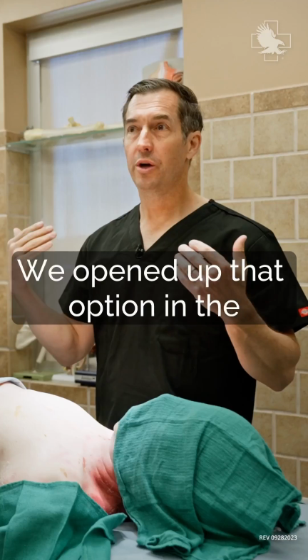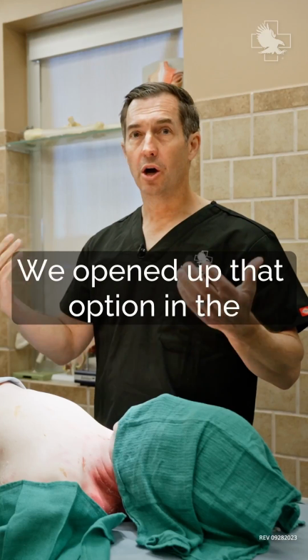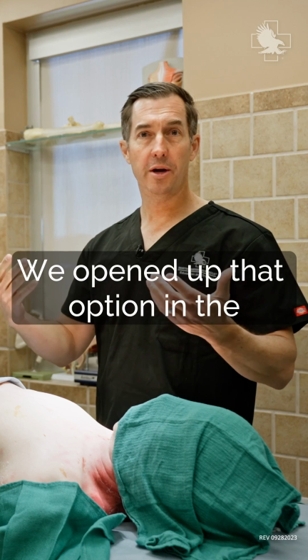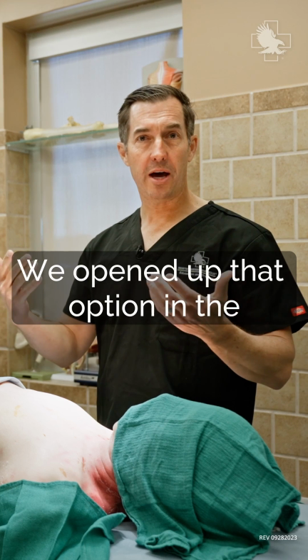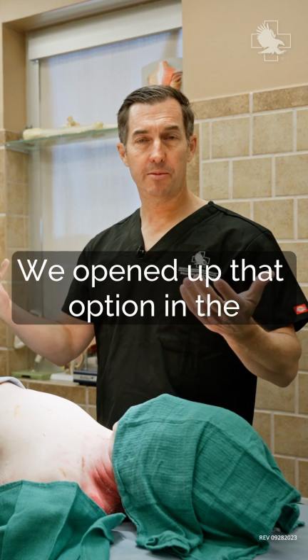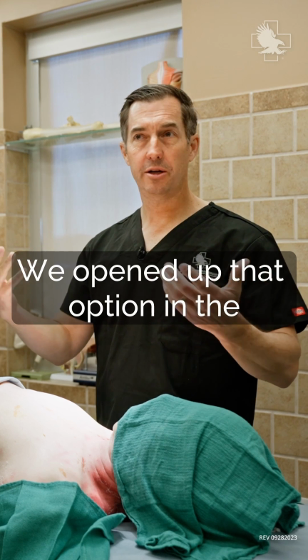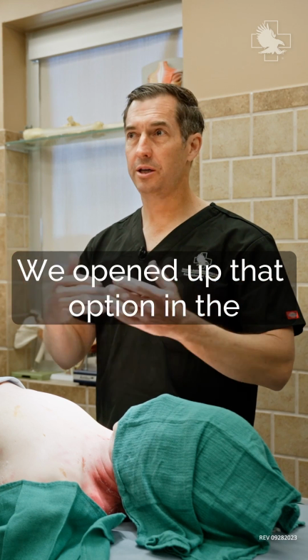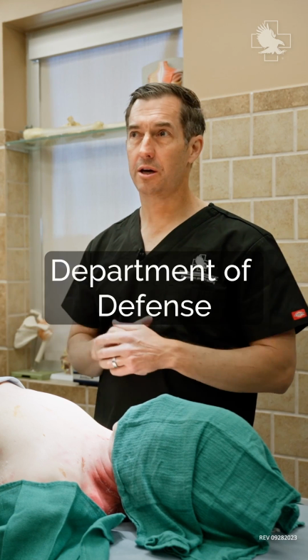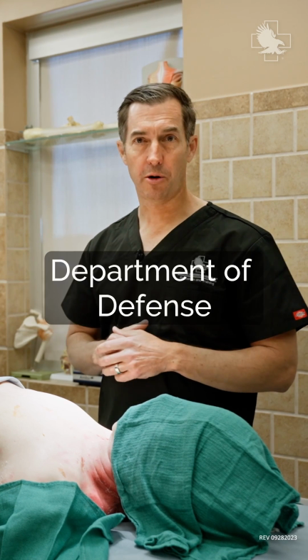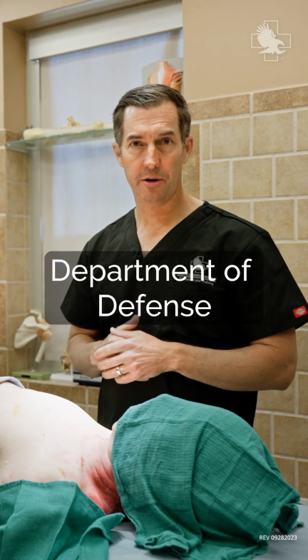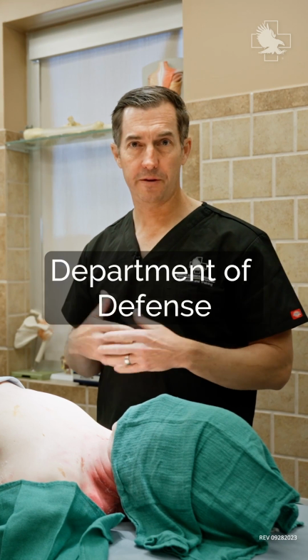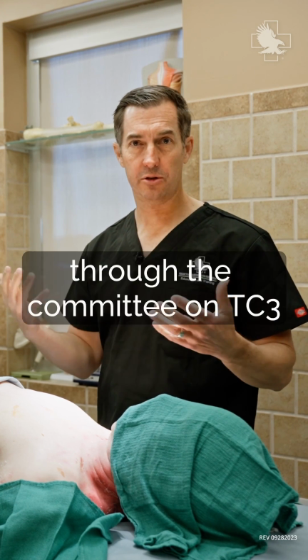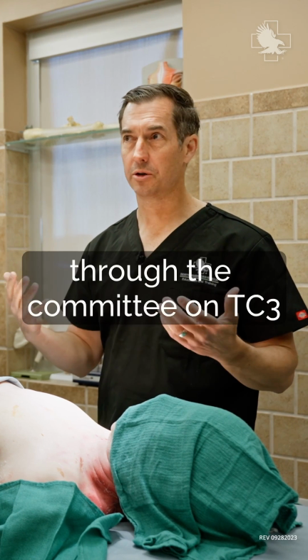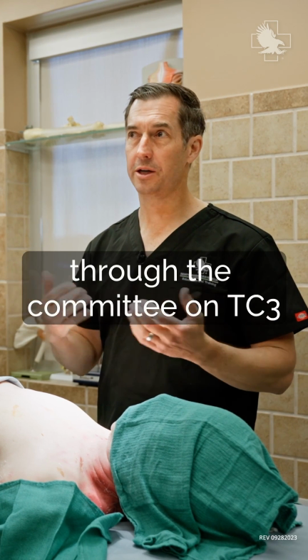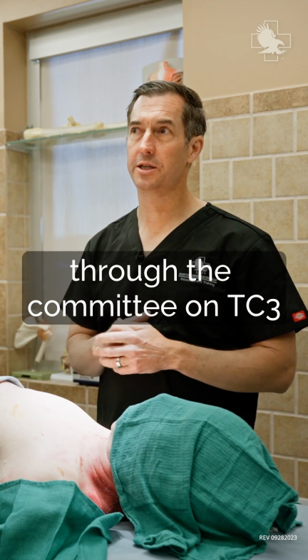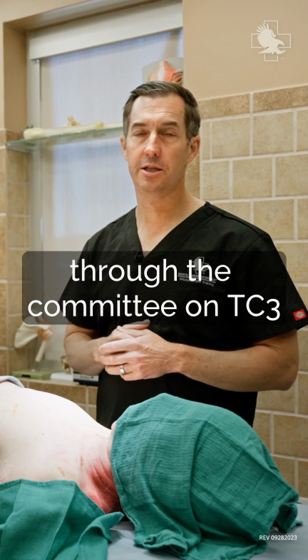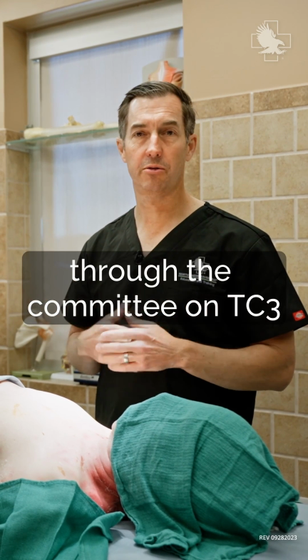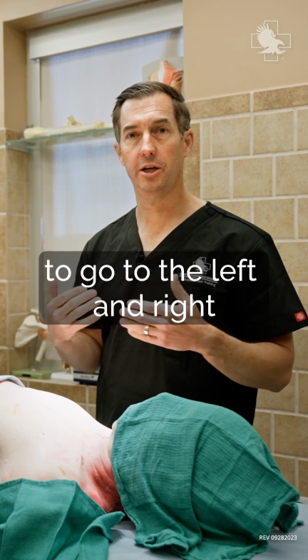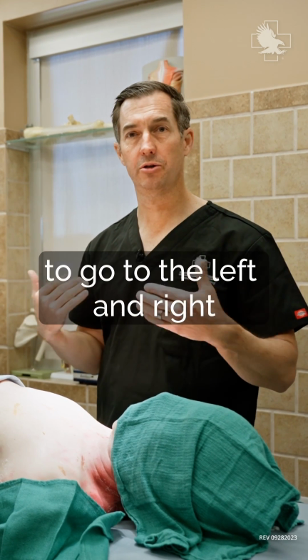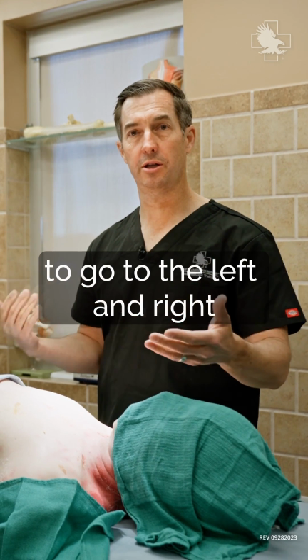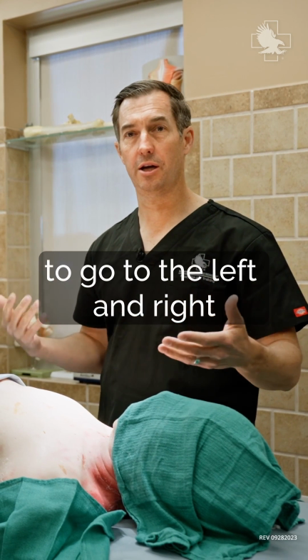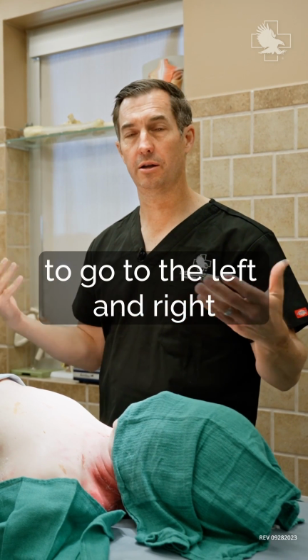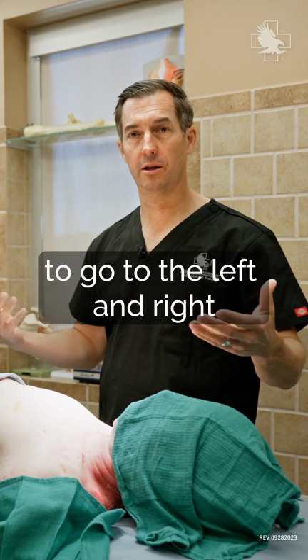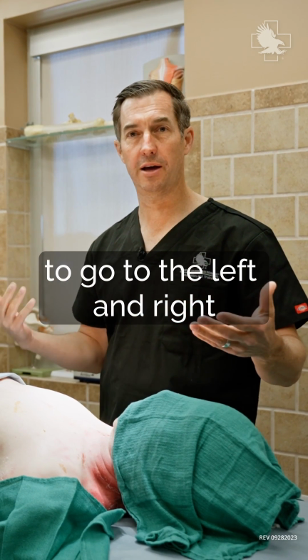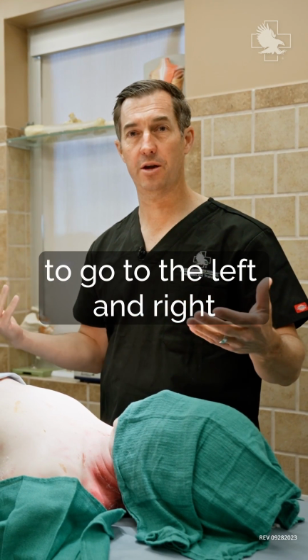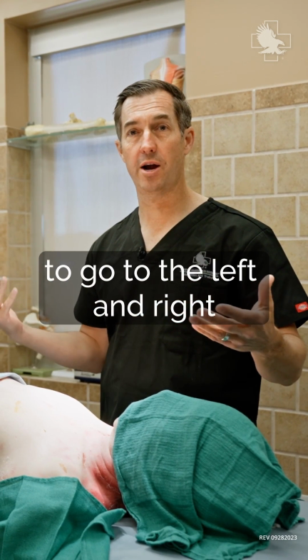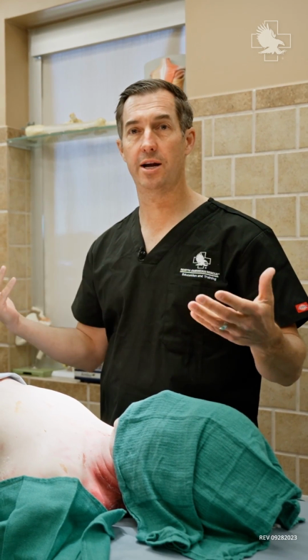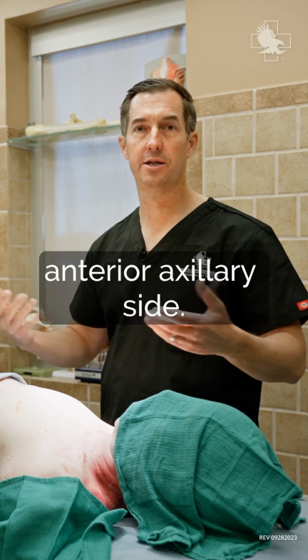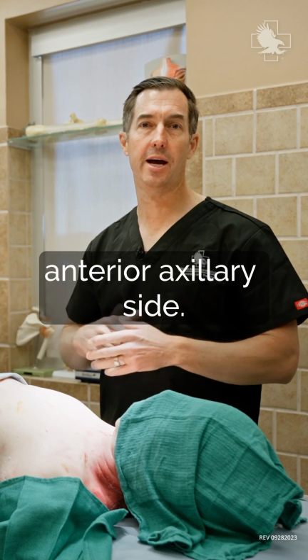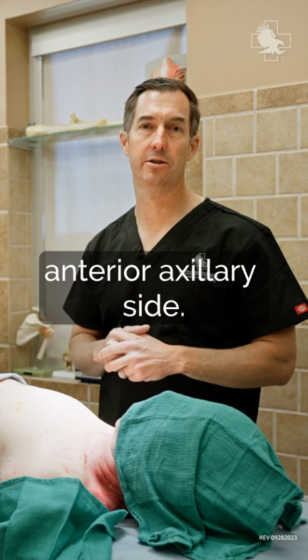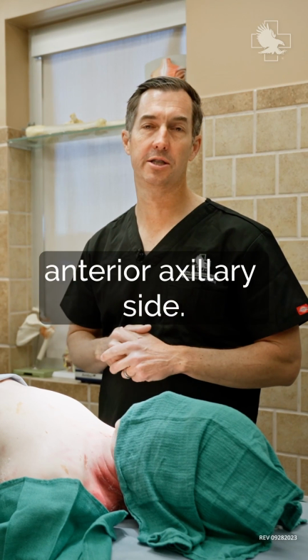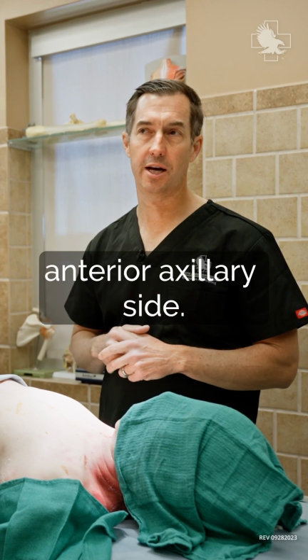We opened up that option through the Department of Defense via the Committee on TC3 to go to the left and right anterior axillary side.